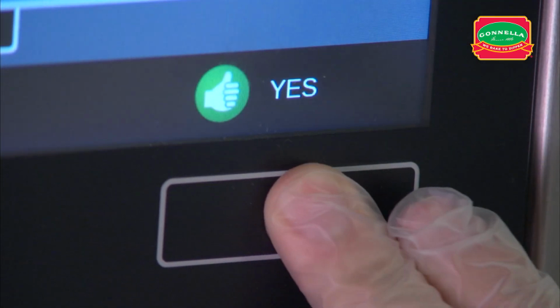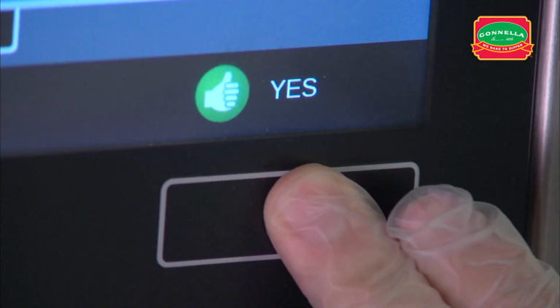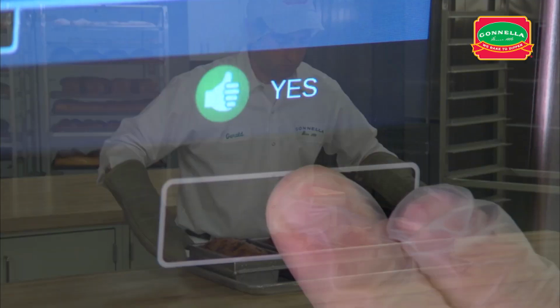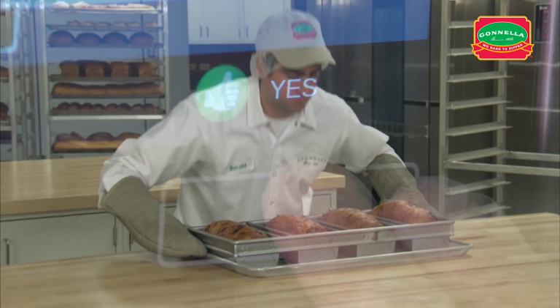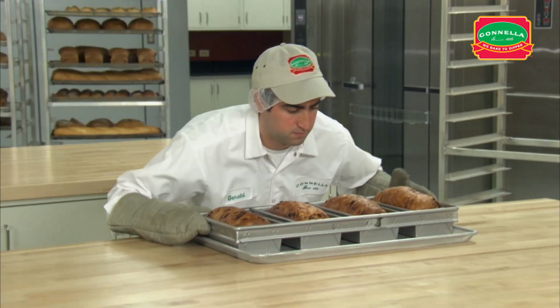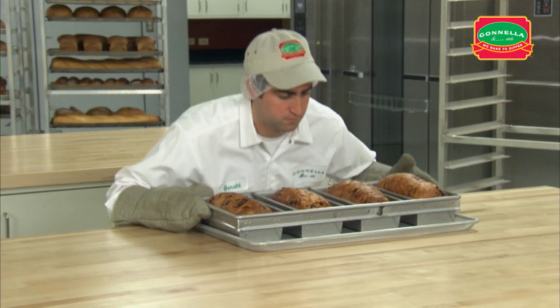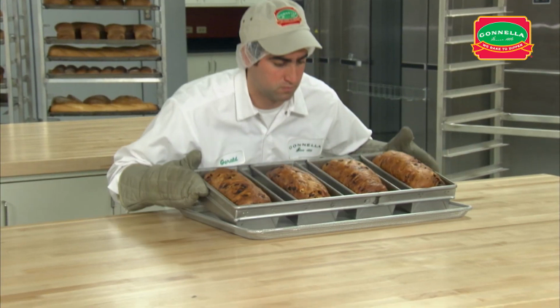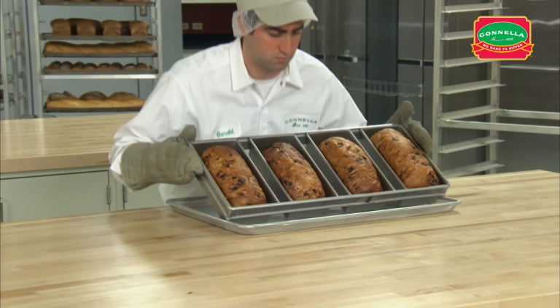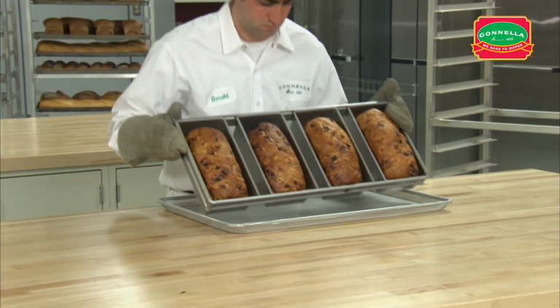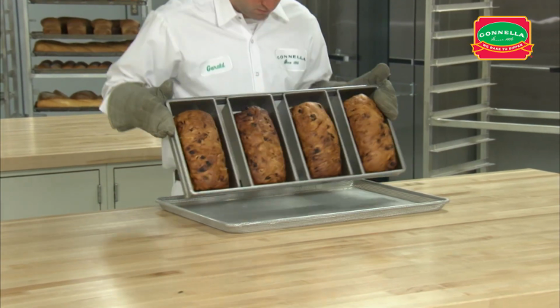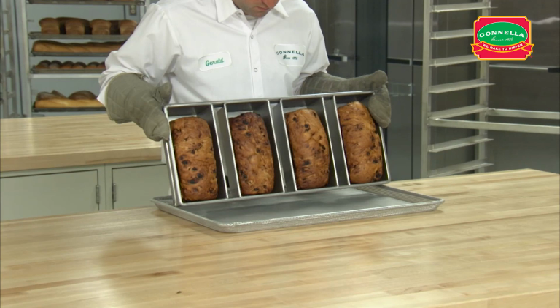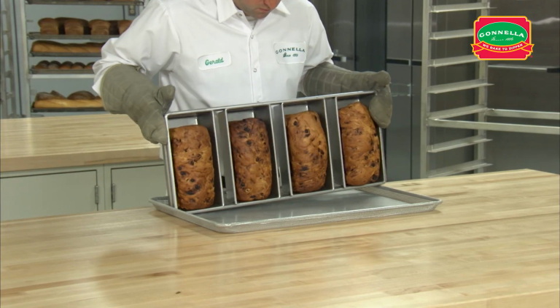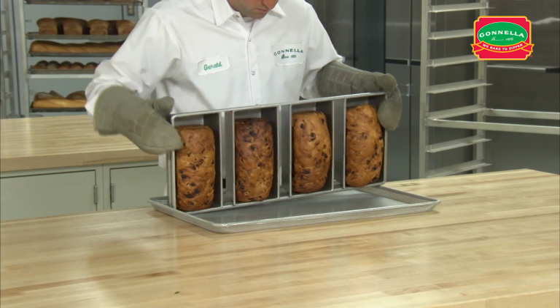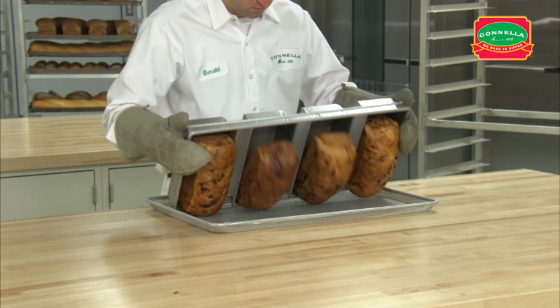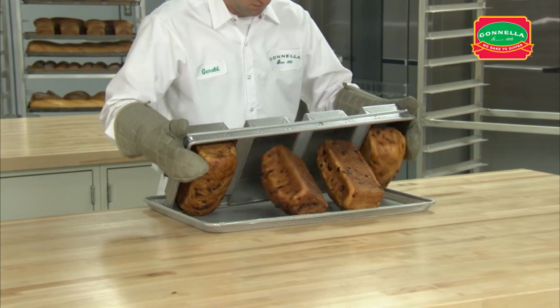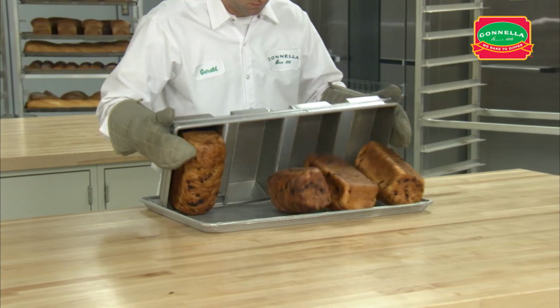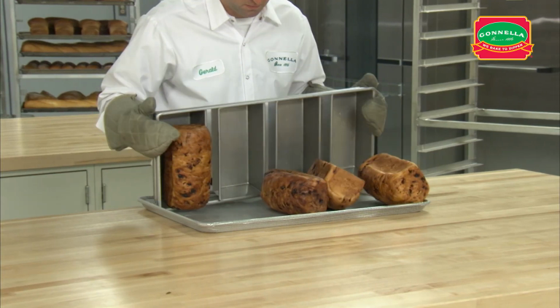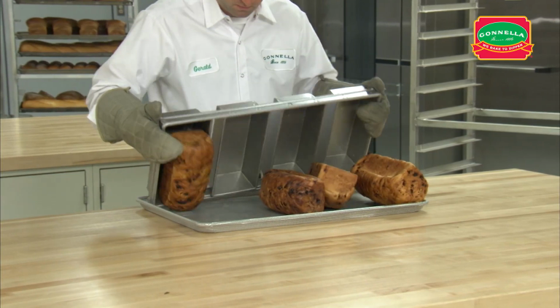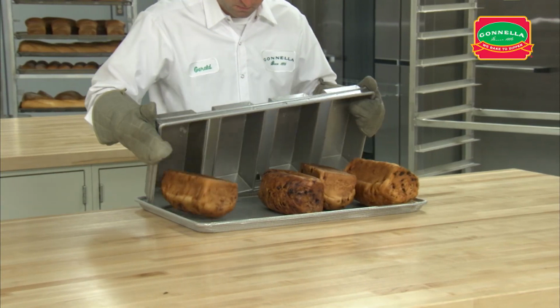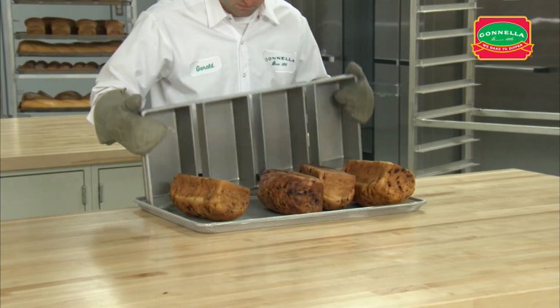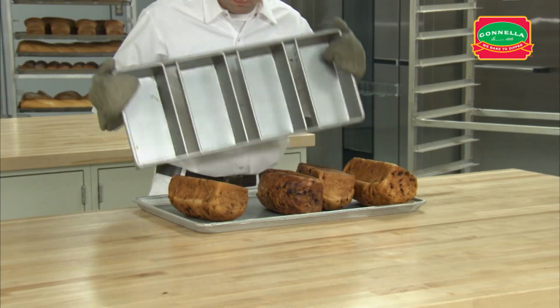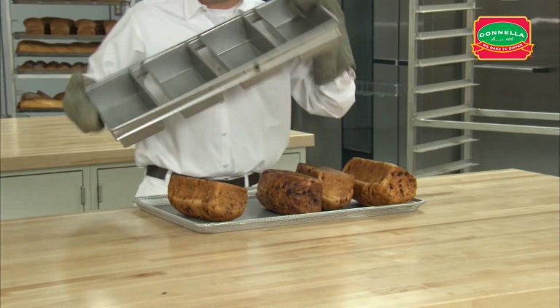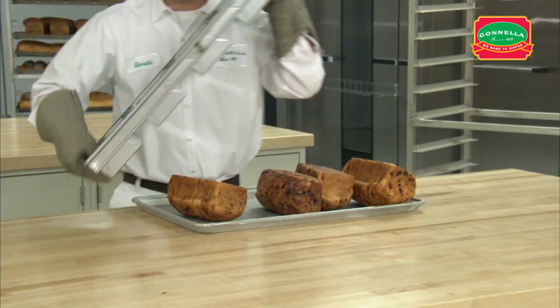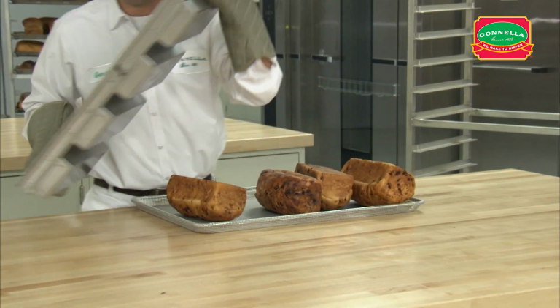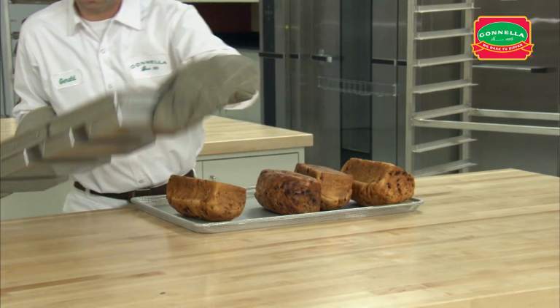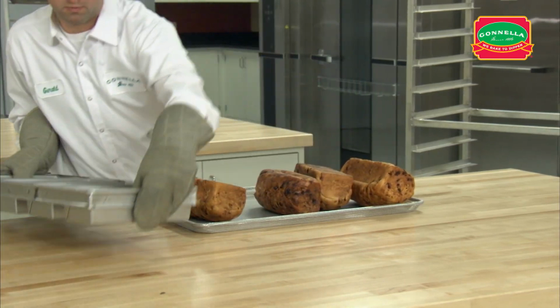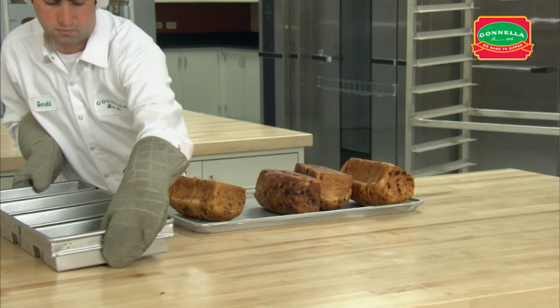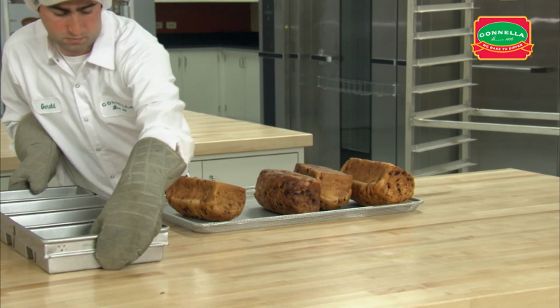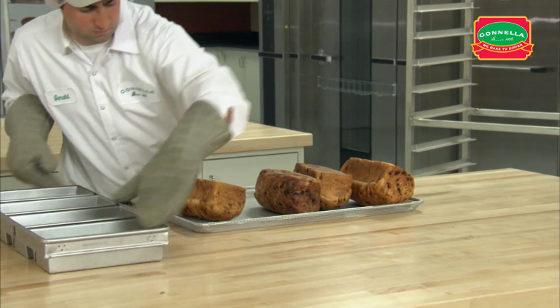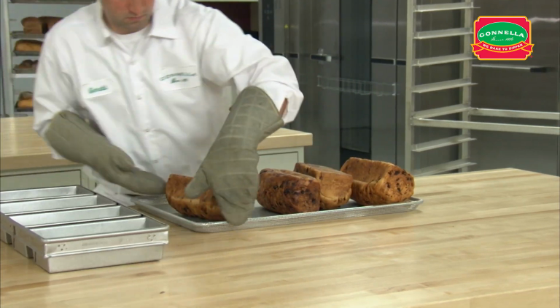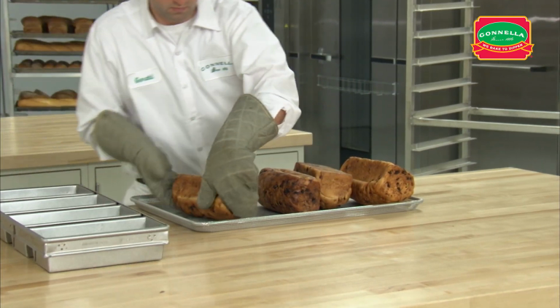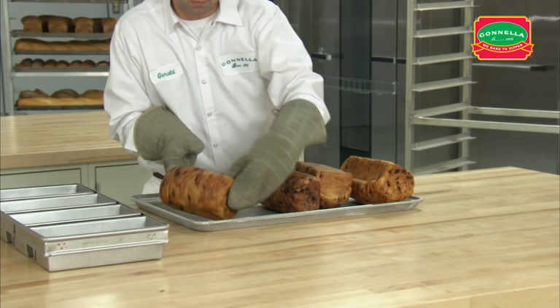When the dough is fully baked, dump the loaves out of the strap pans onto a clean perforated pan to cool.